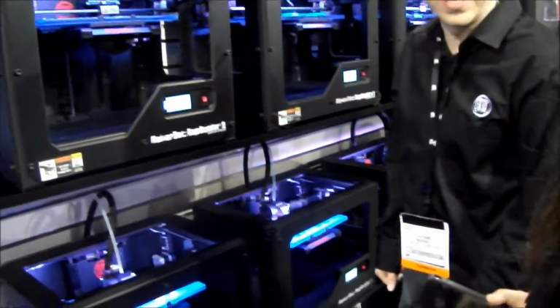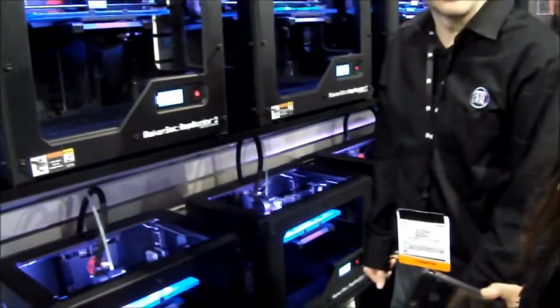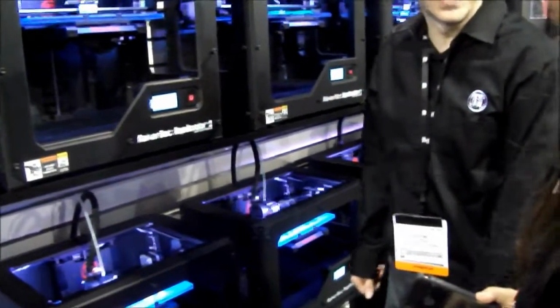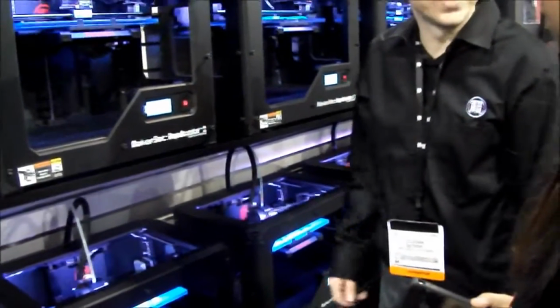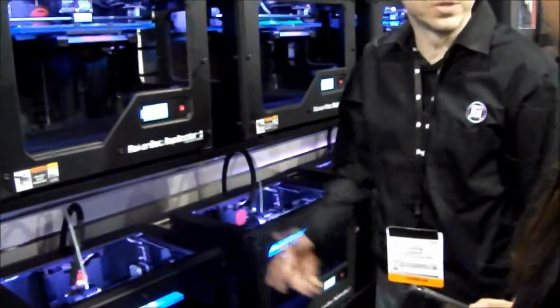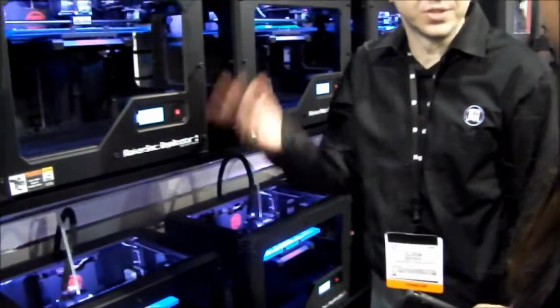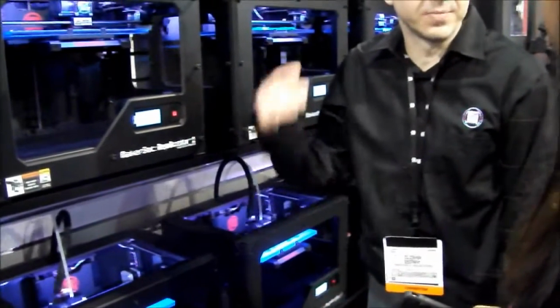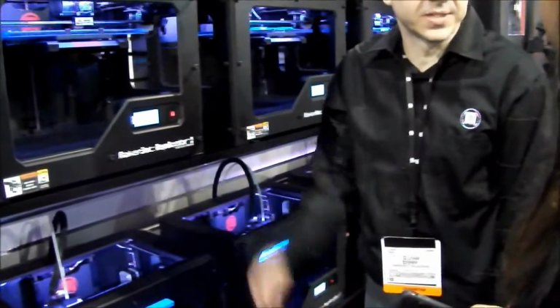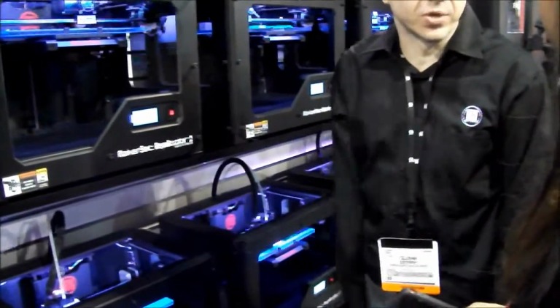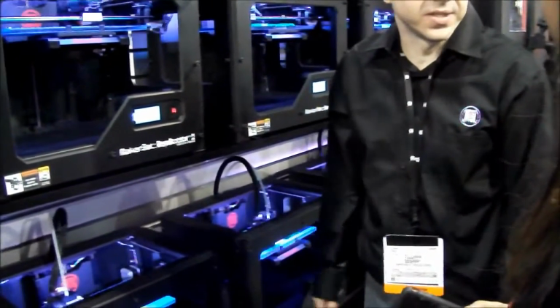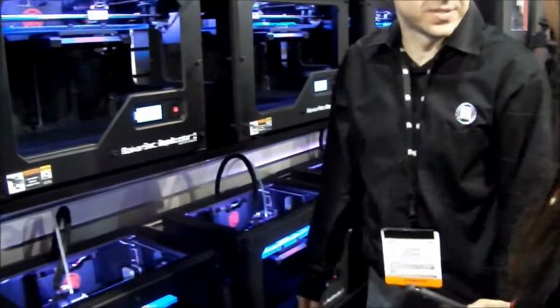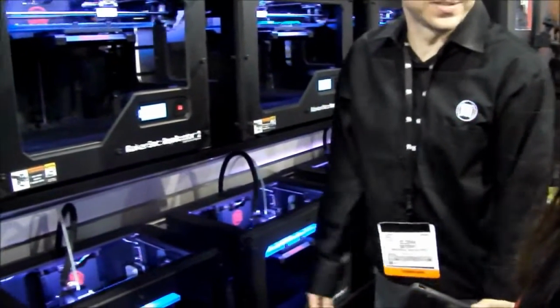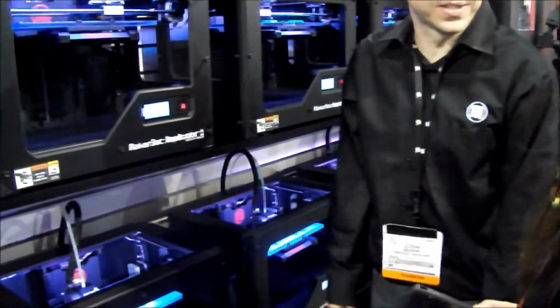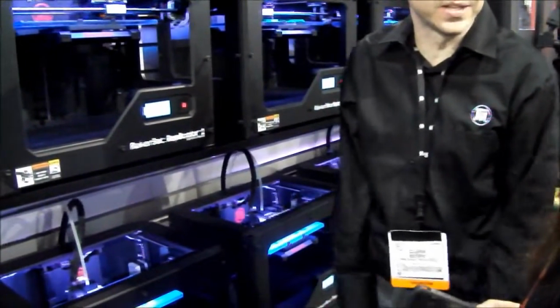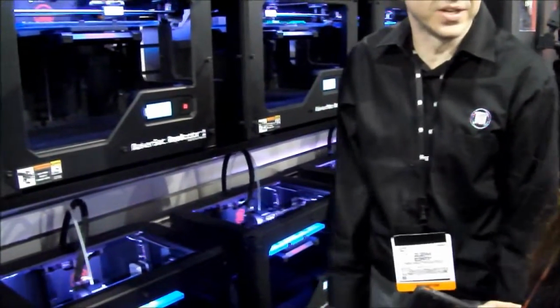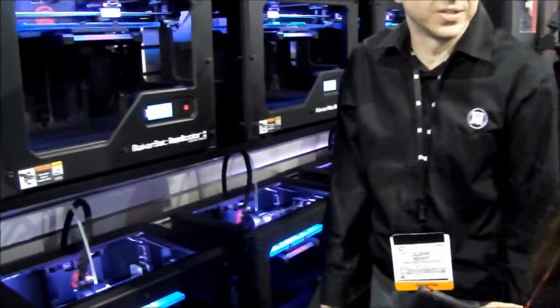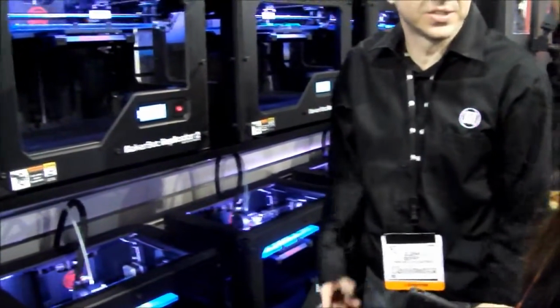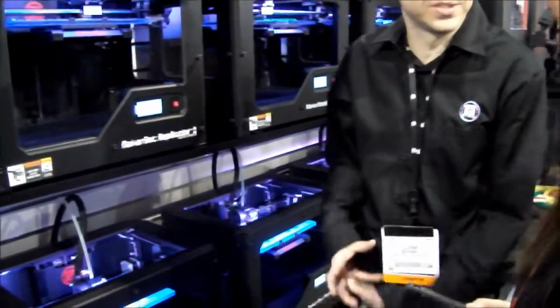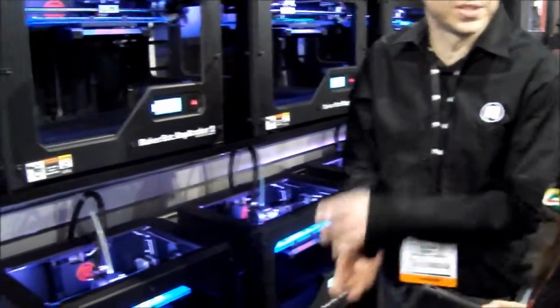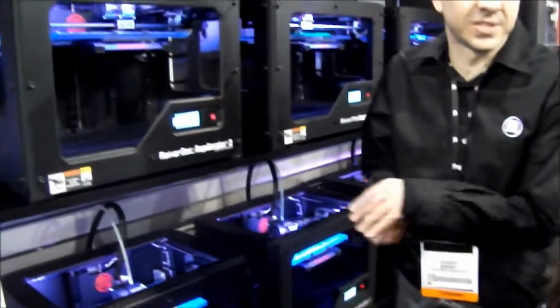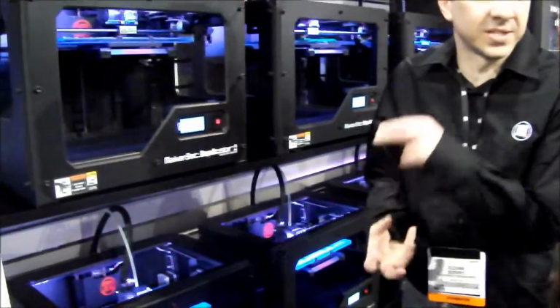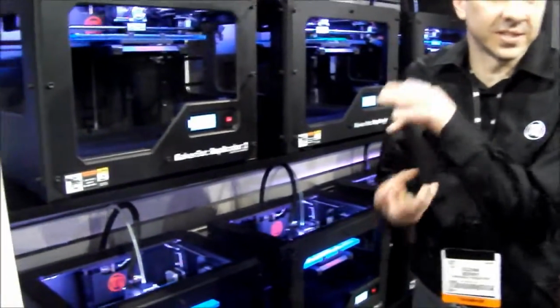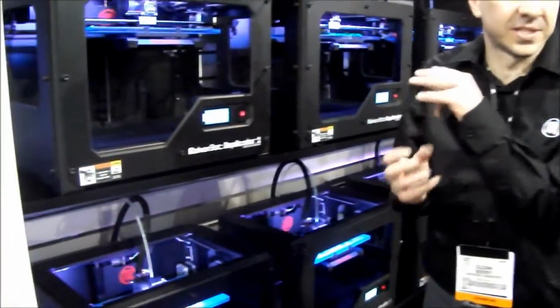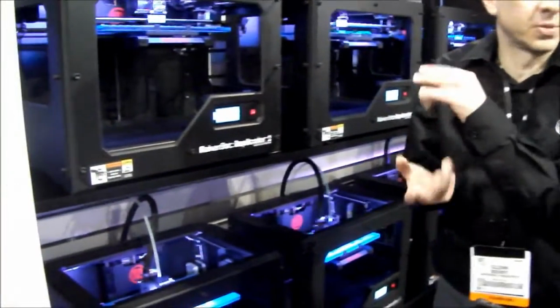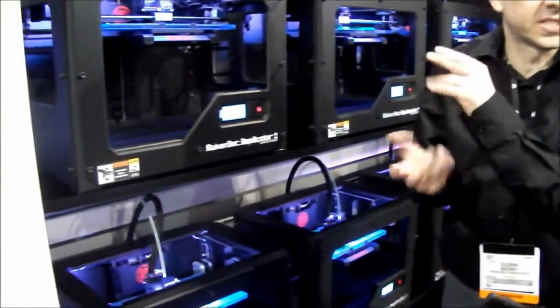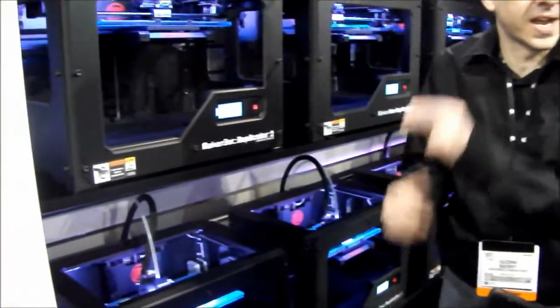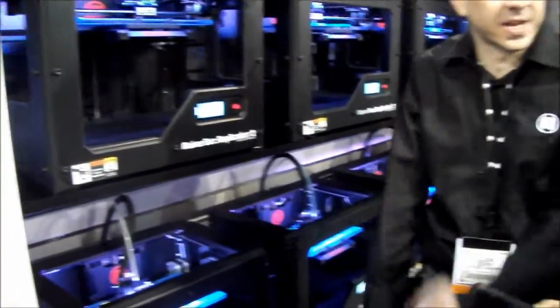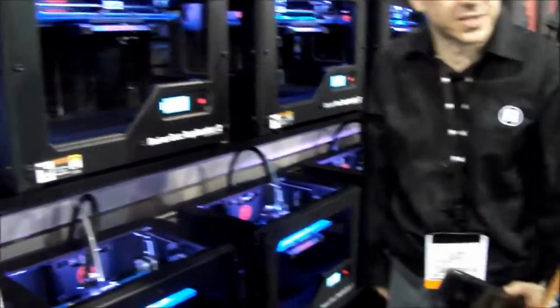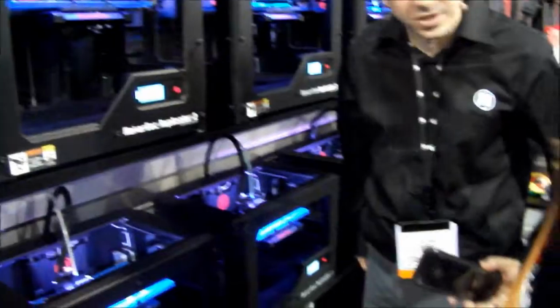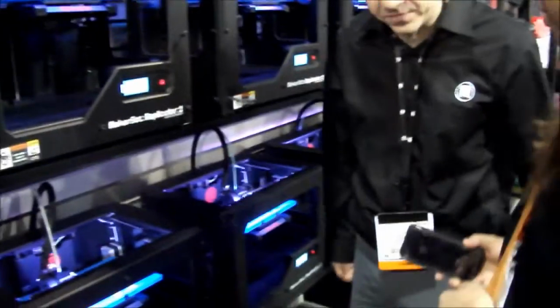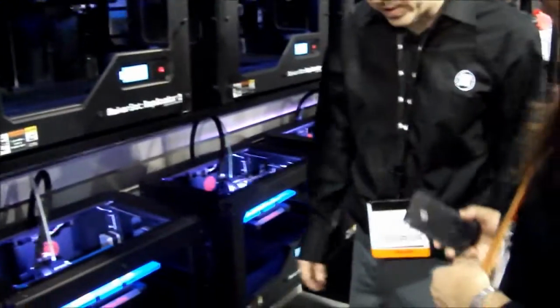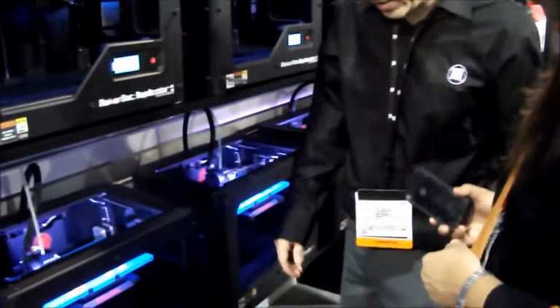I have an eleven-year-old and she makes turrets. She just does a little simple TechCAD software.